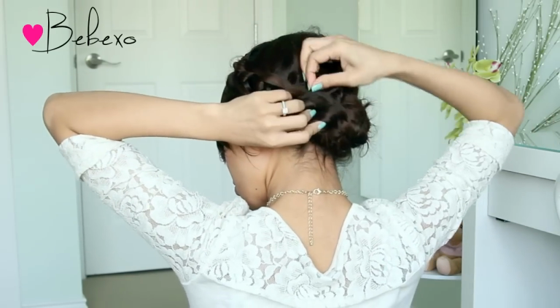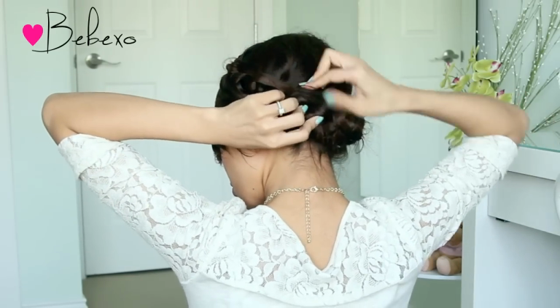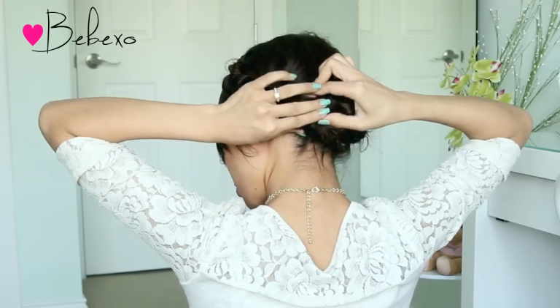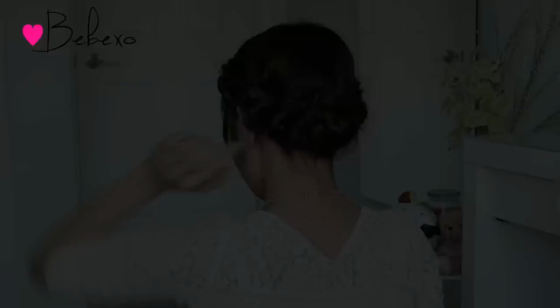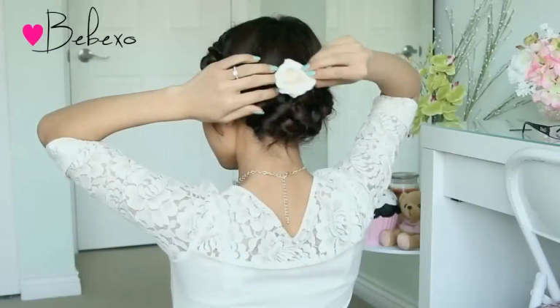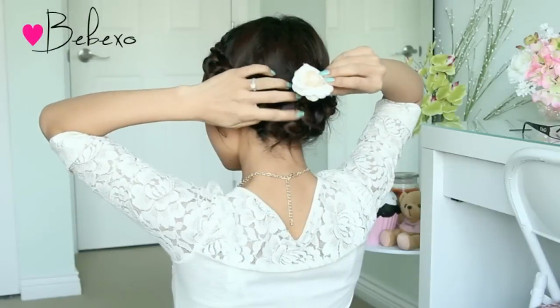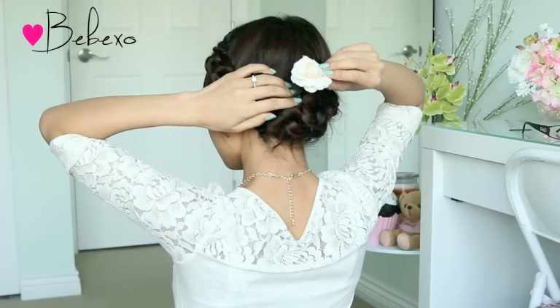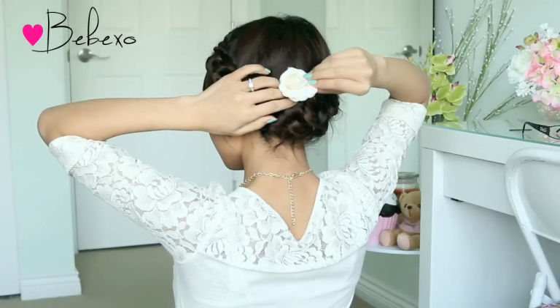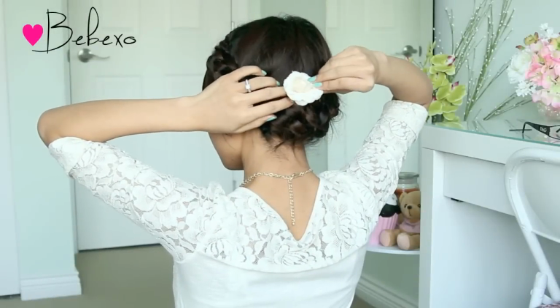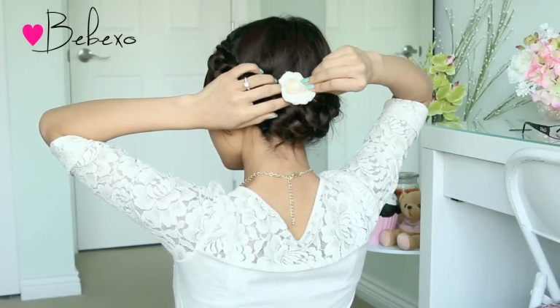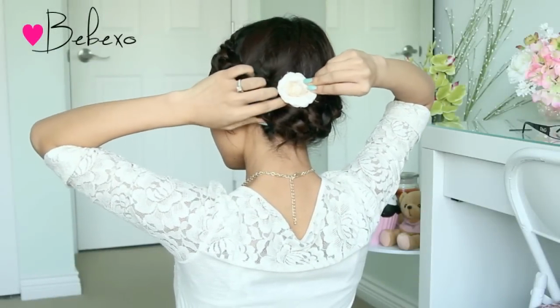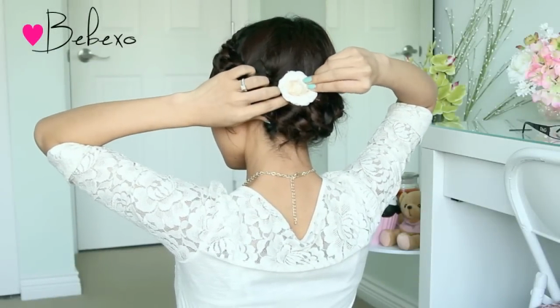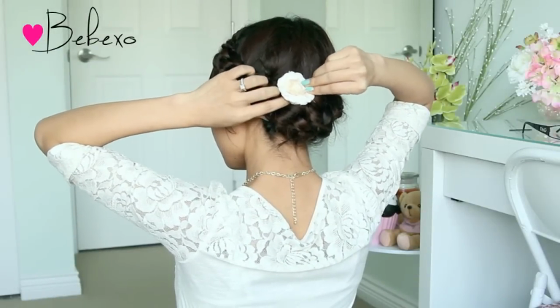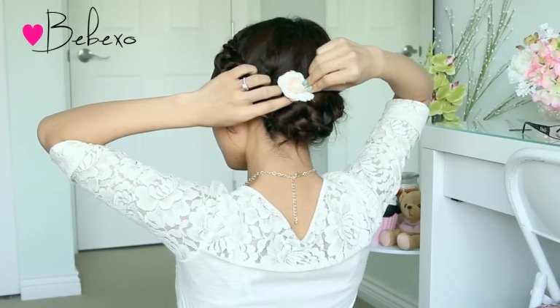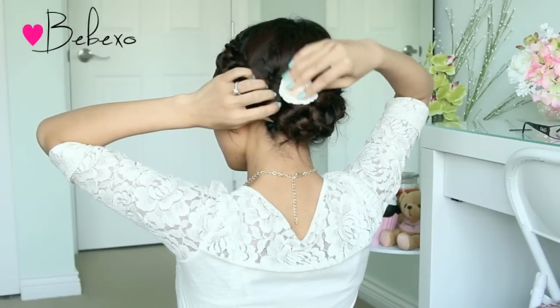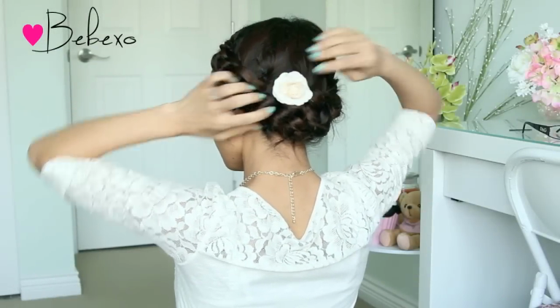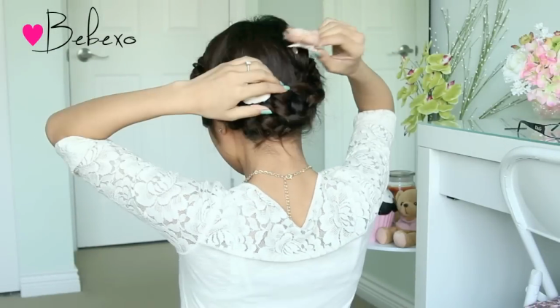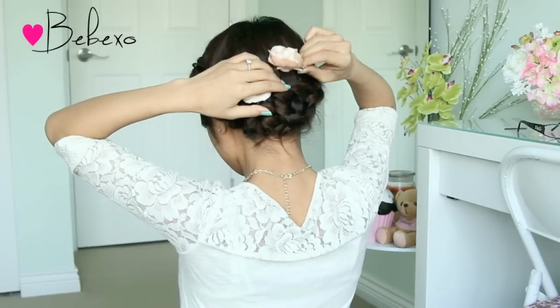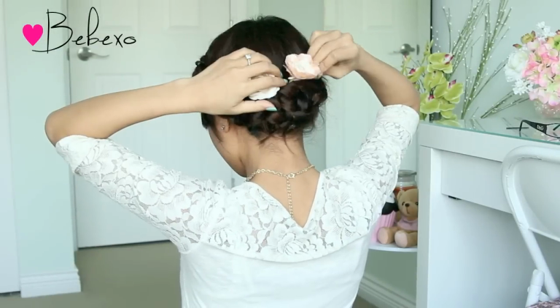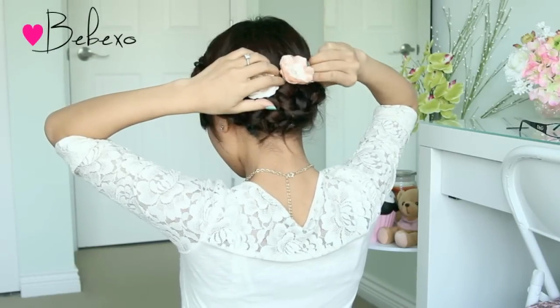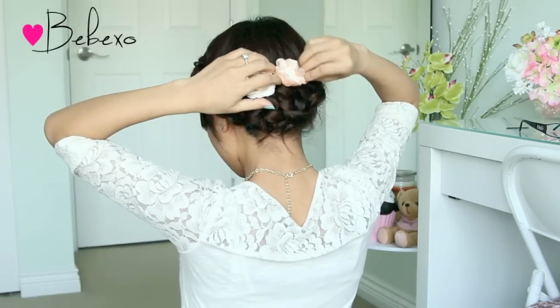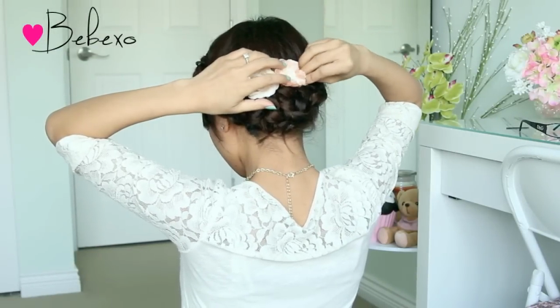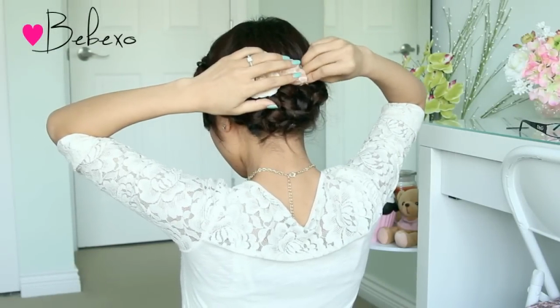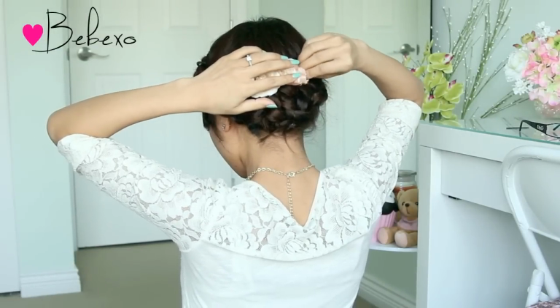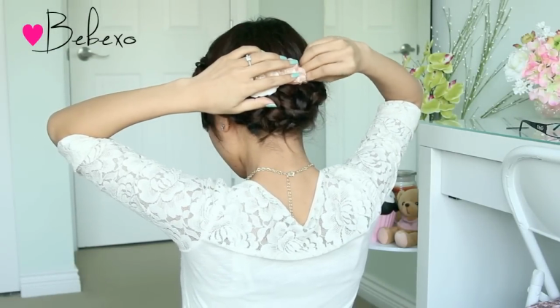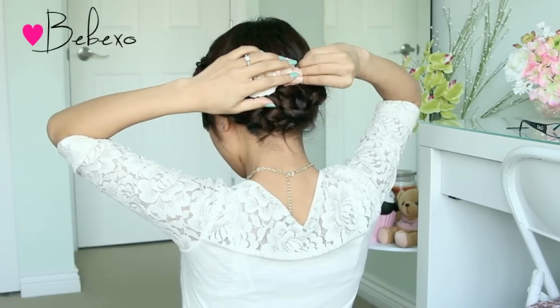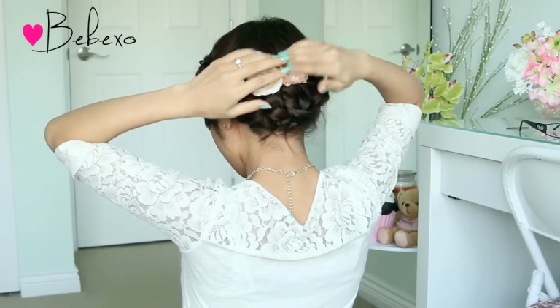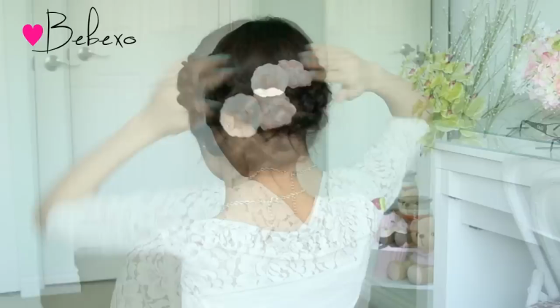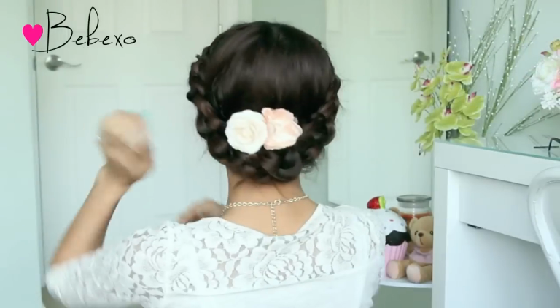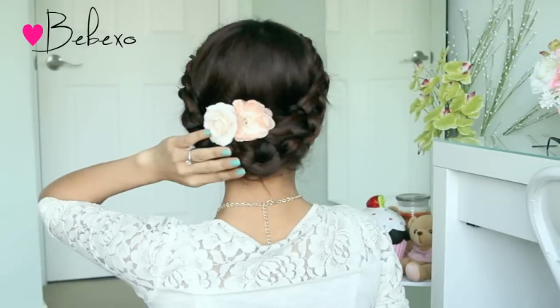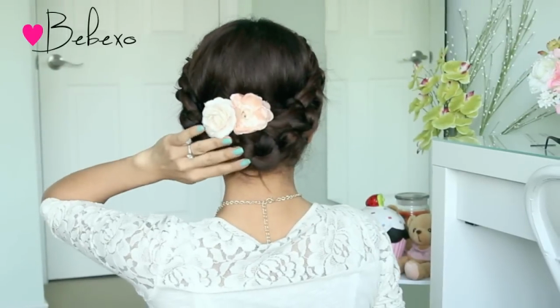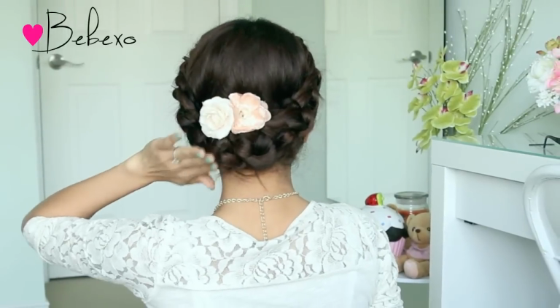You can definitely leave this style as is, or you can choose to accessorize with a couple of flower clips. Here's the completed look.